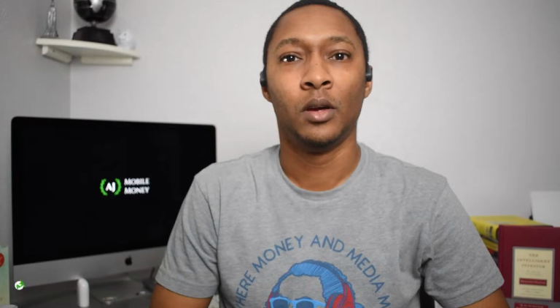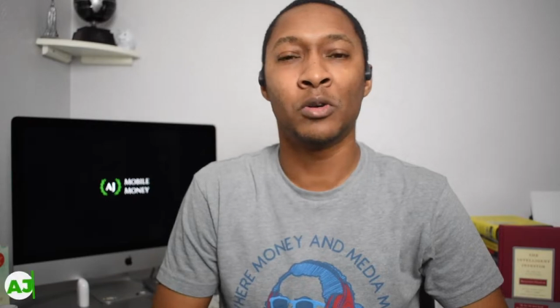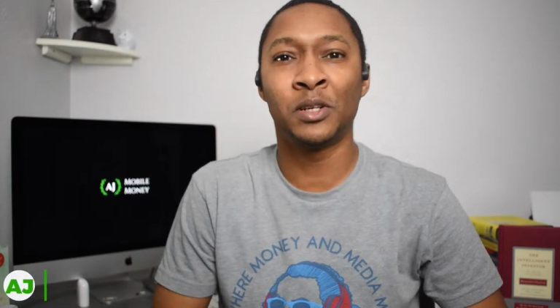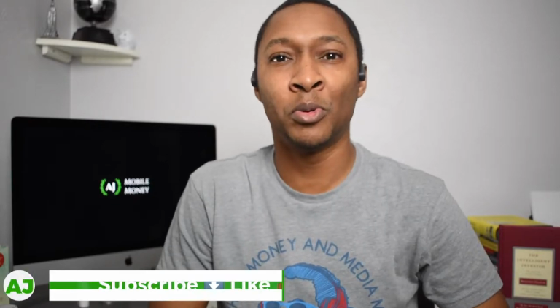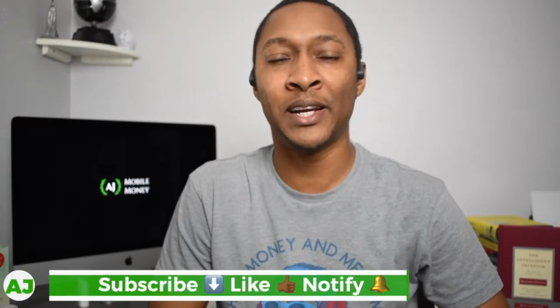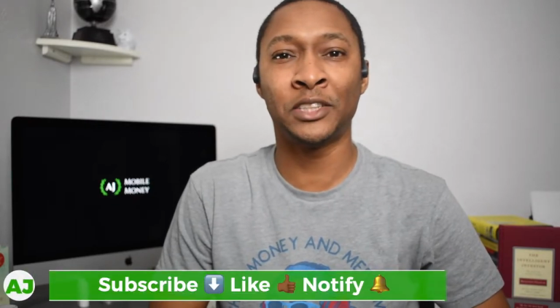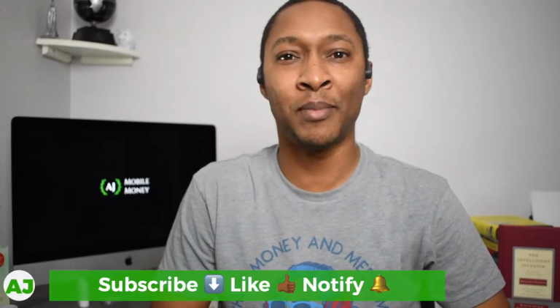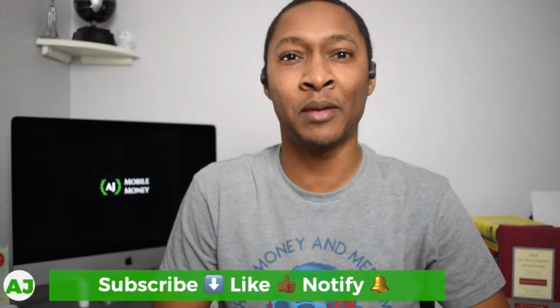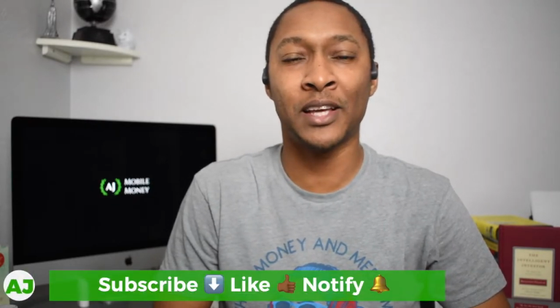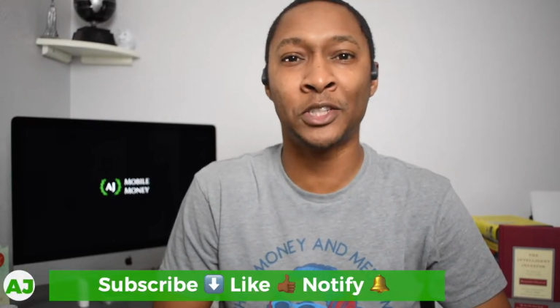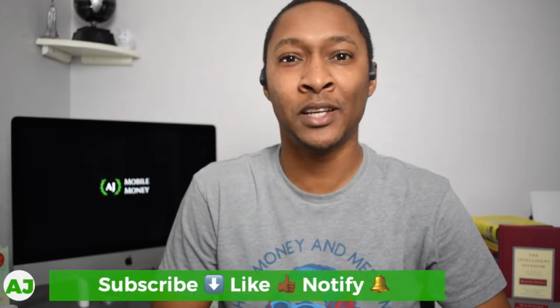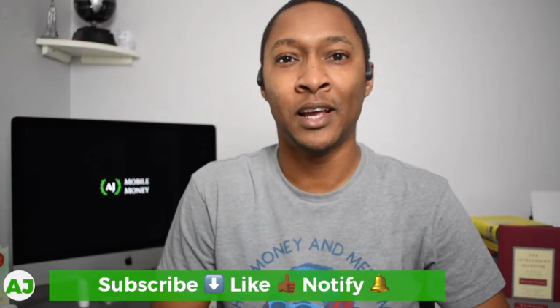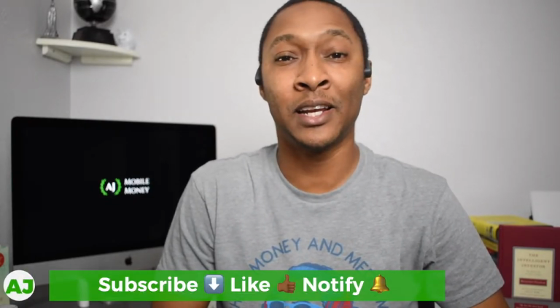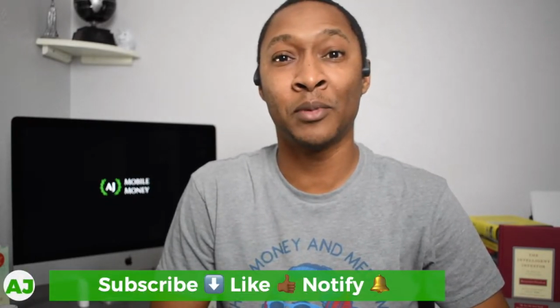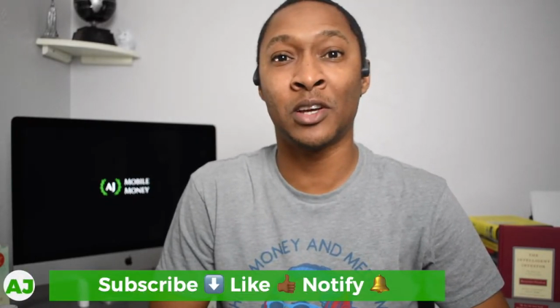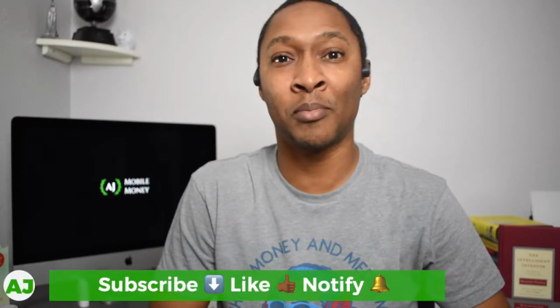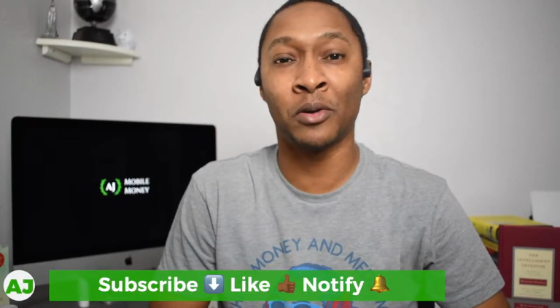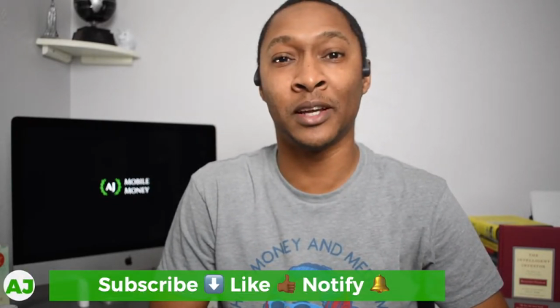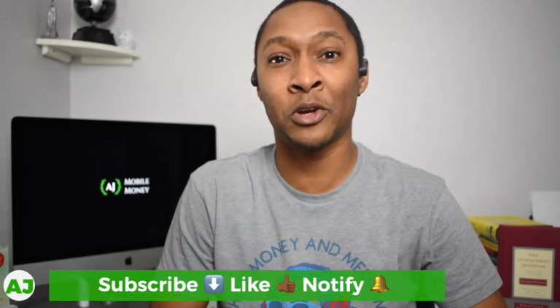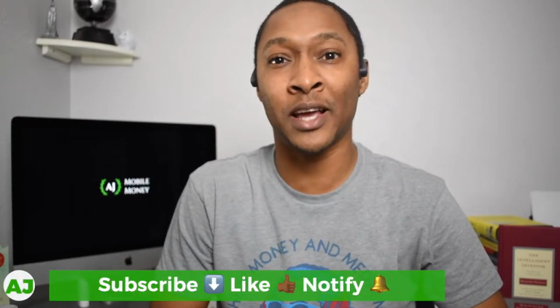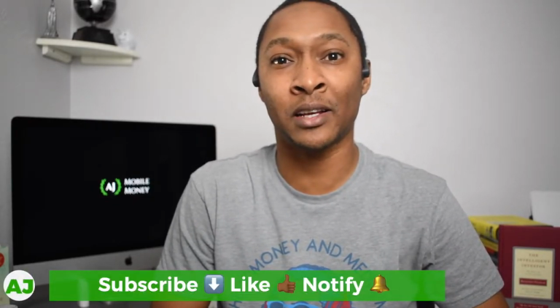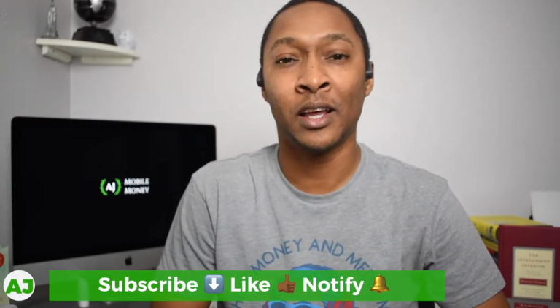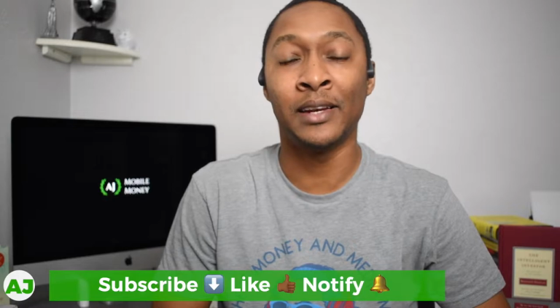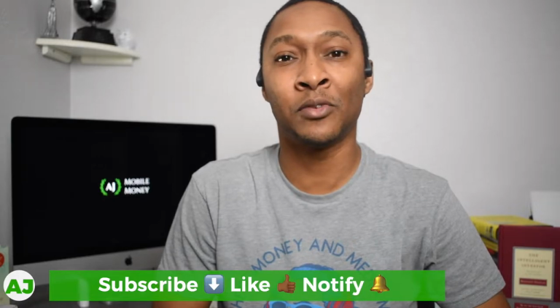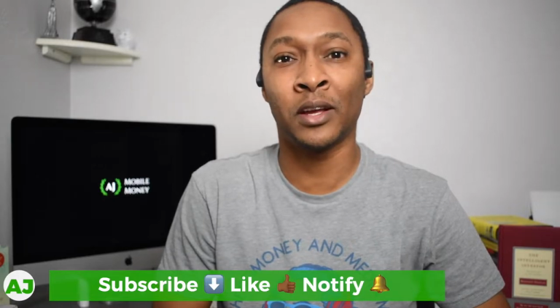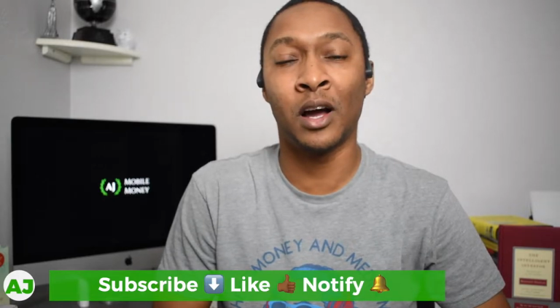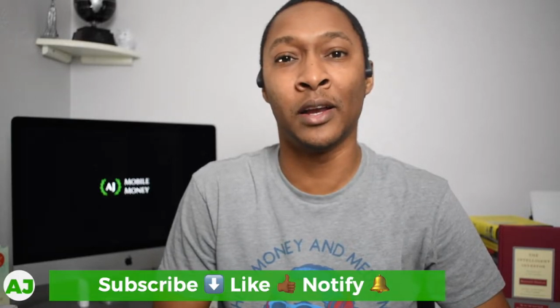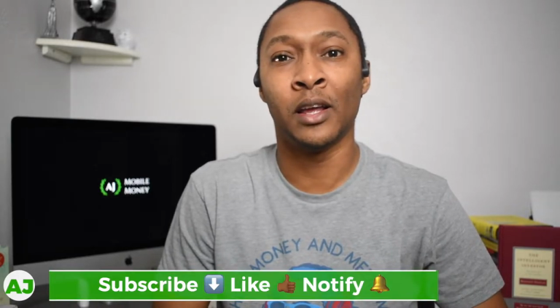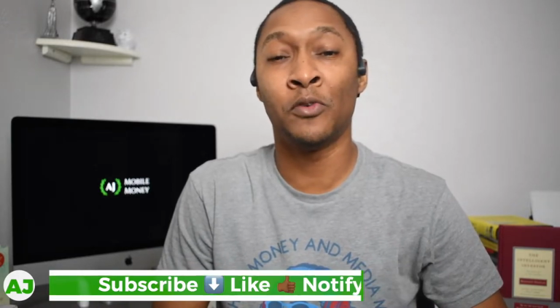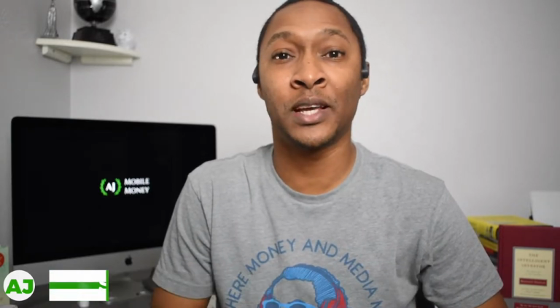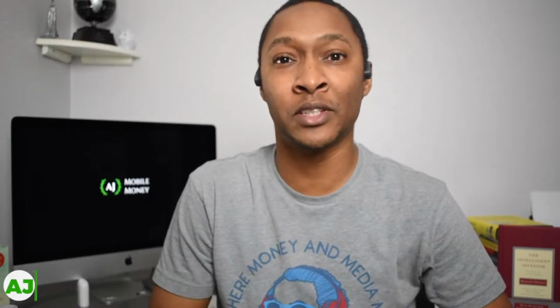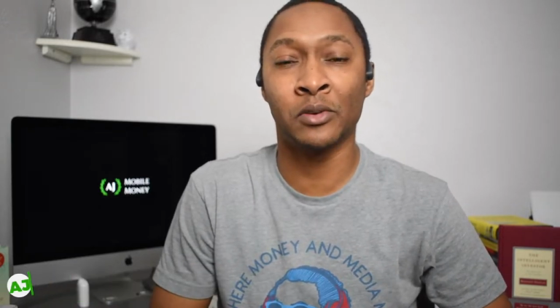Welcome to the Mobile Money Nation. My name is AJ and today I'm going to talk about the CARES Act and its effect on health savings accounts.